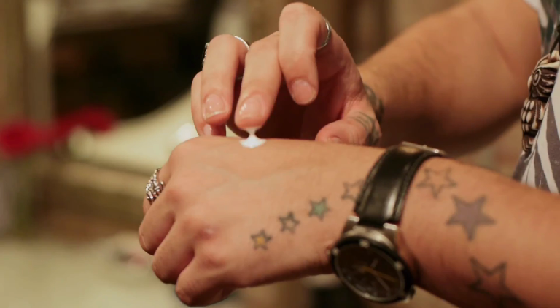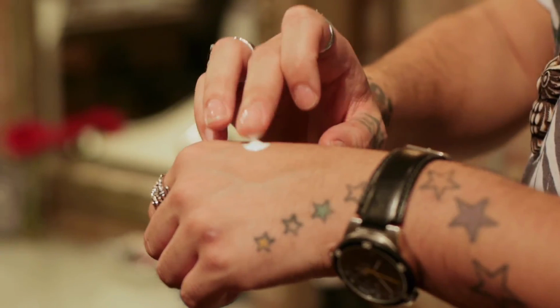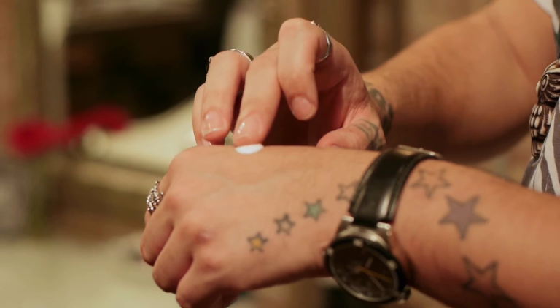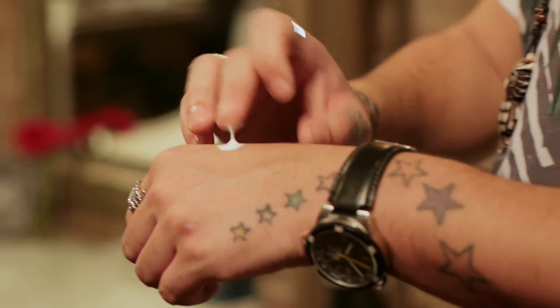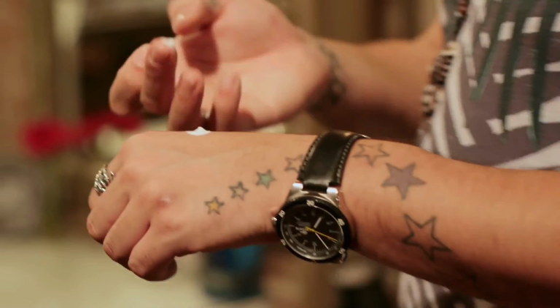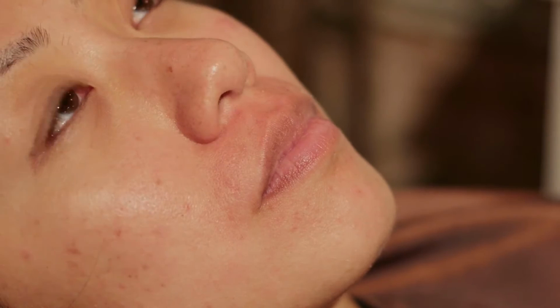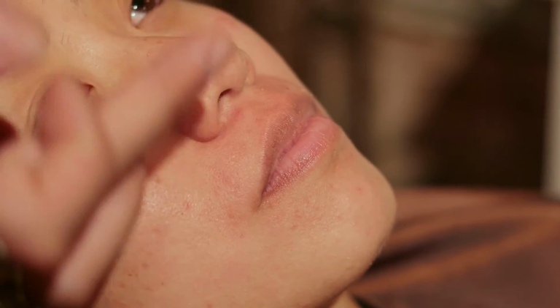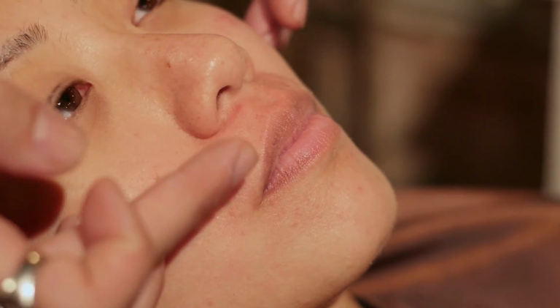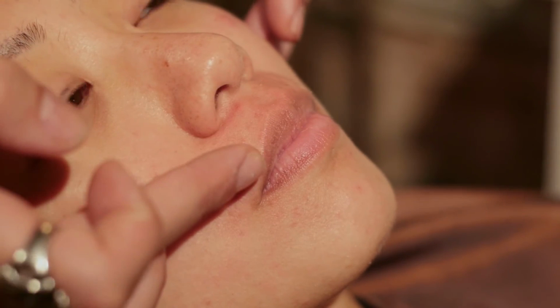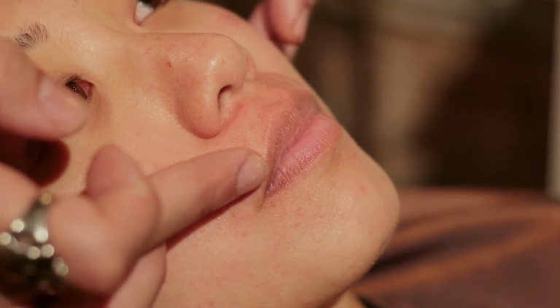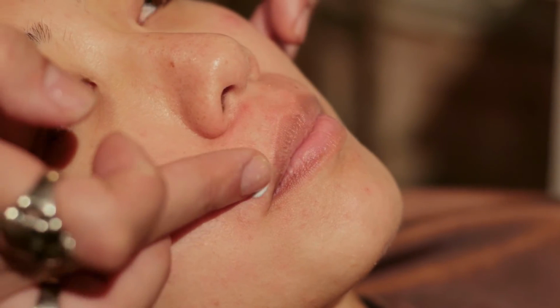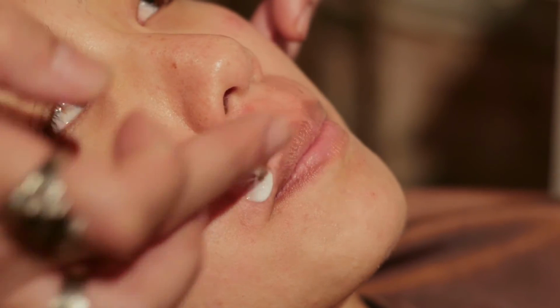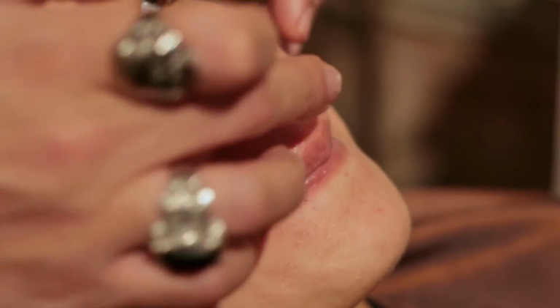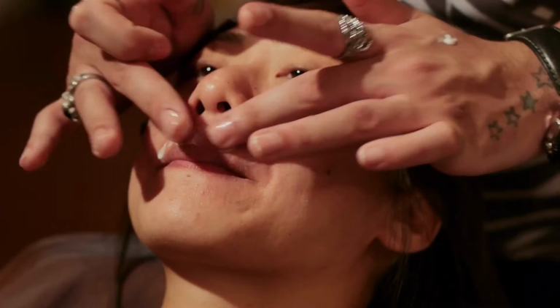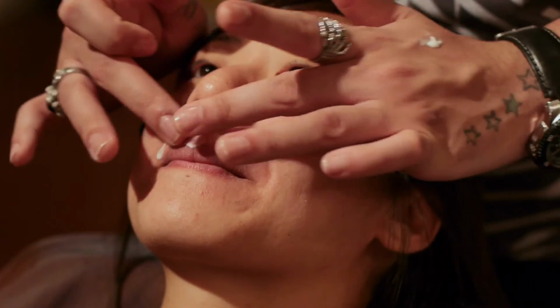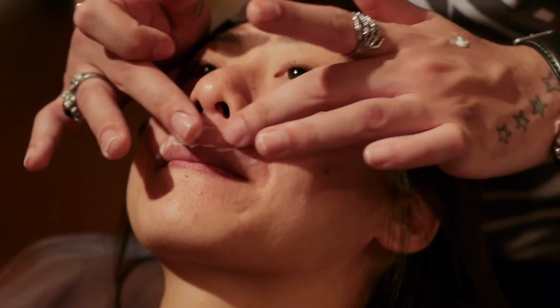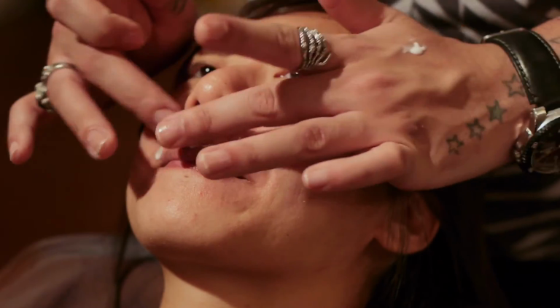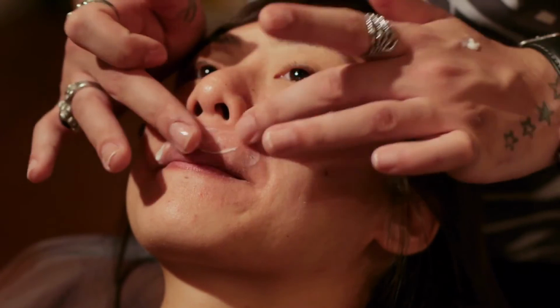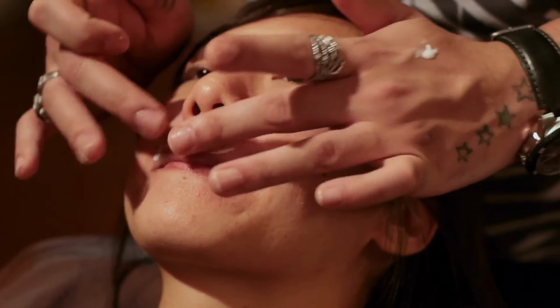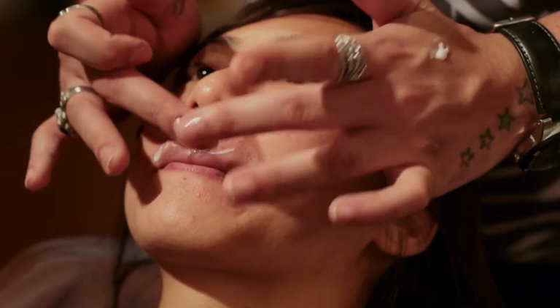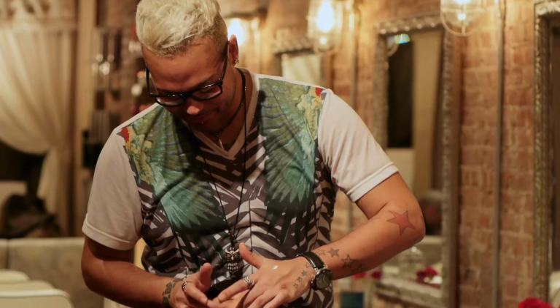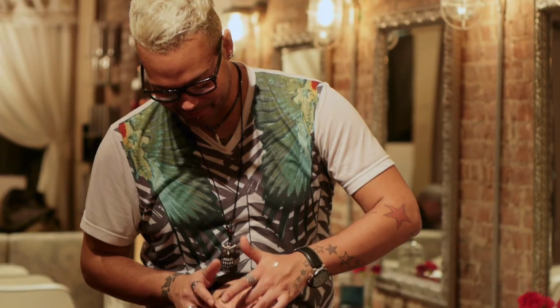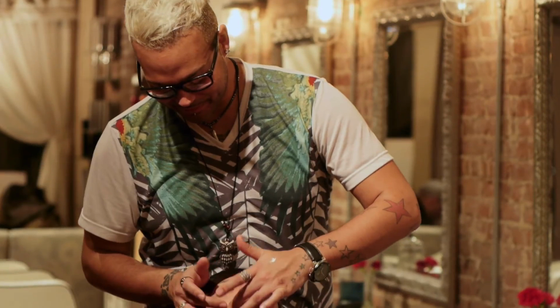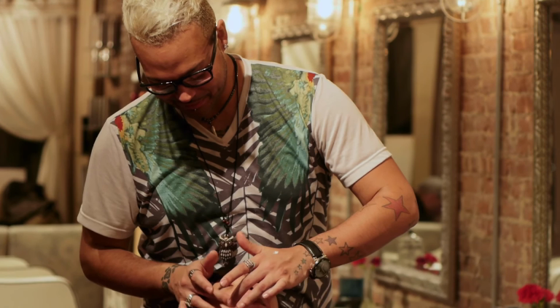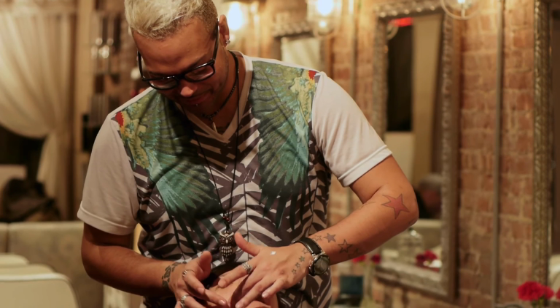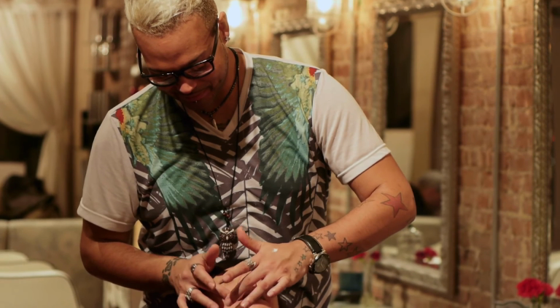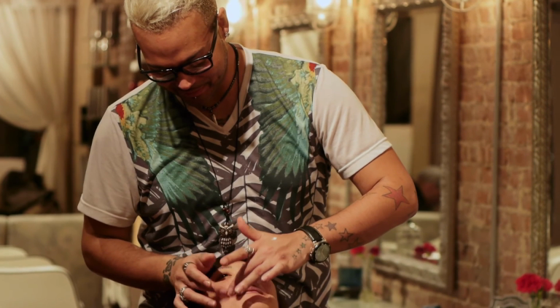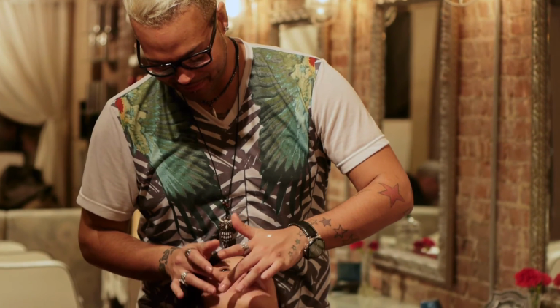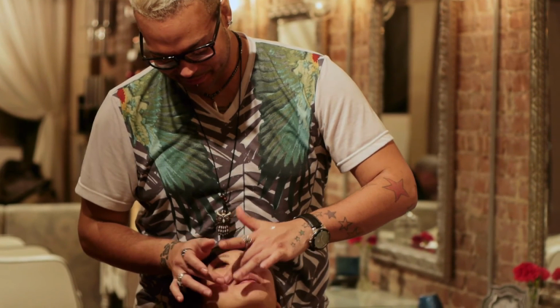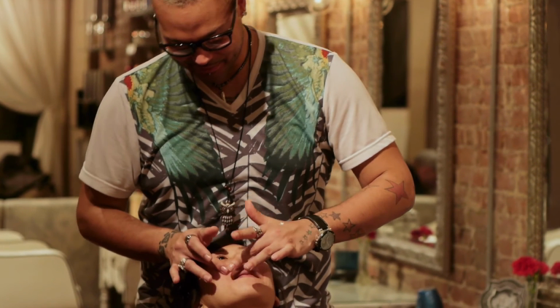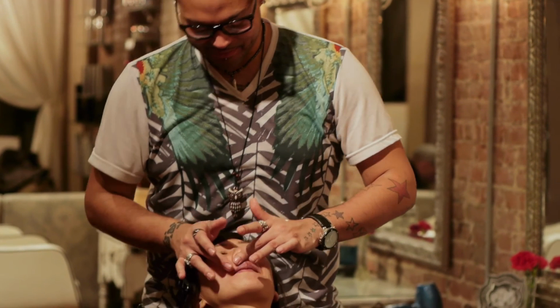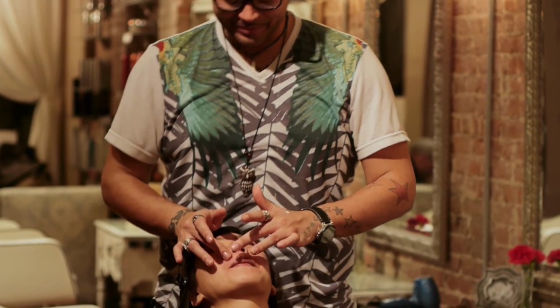Also, after you apply one of those two products, make sure that you layer on top of it an oil-free moisturizer to apply over the area.